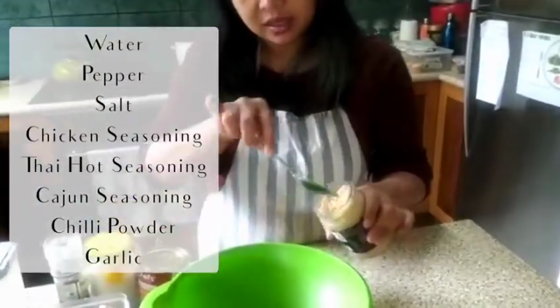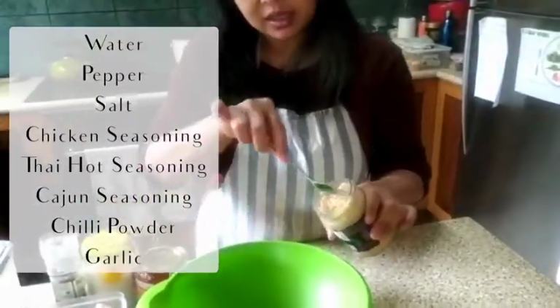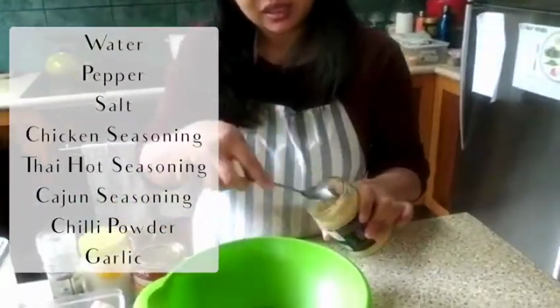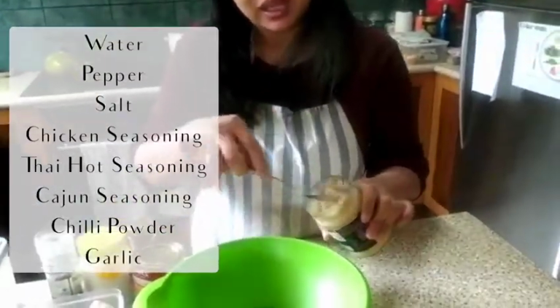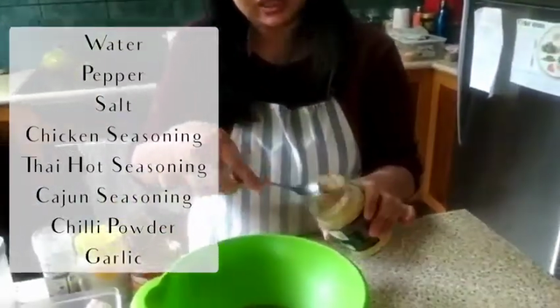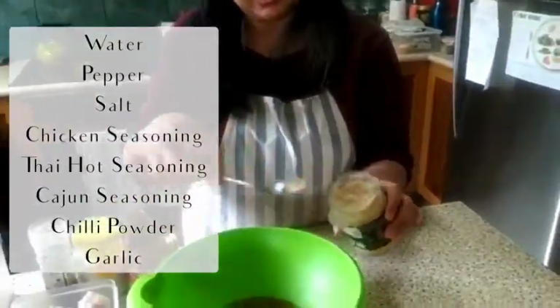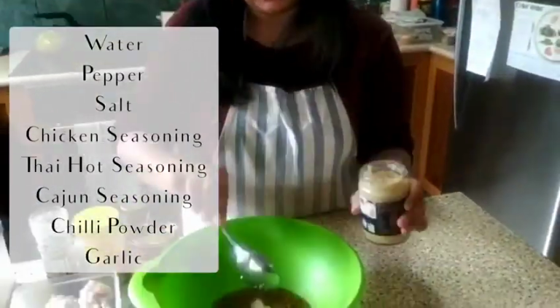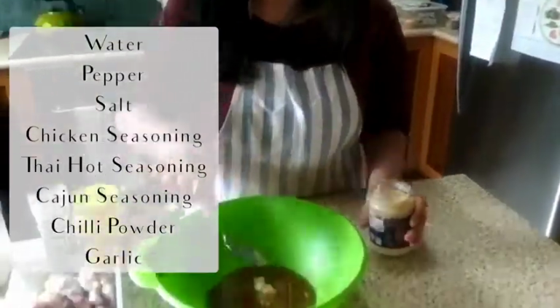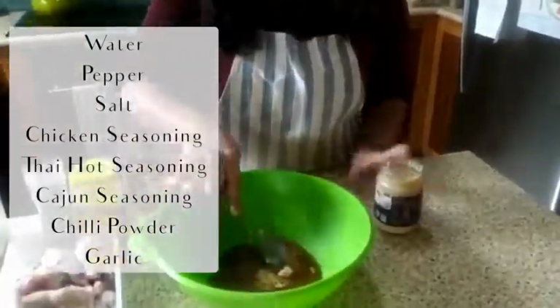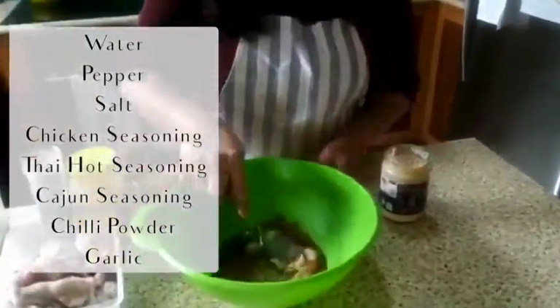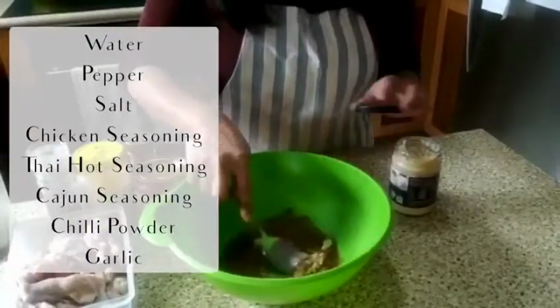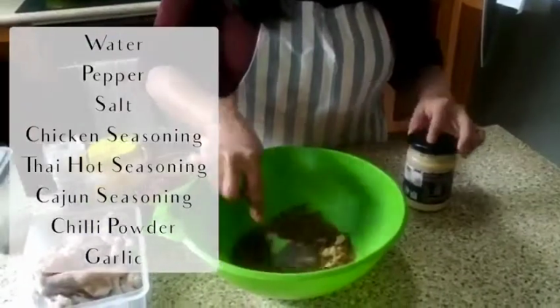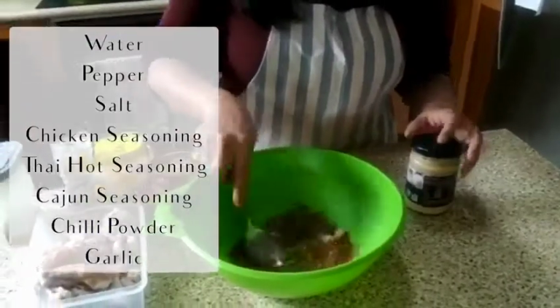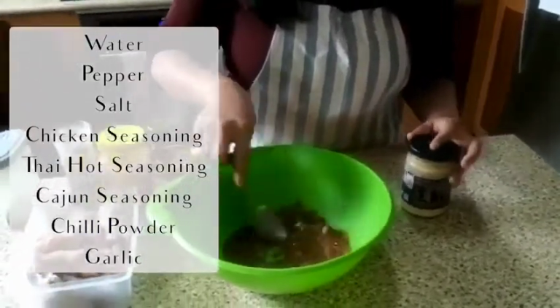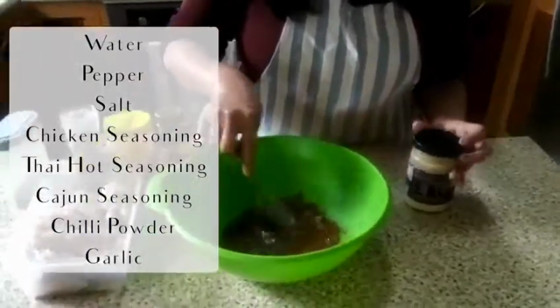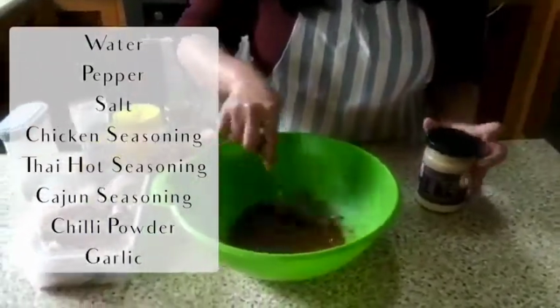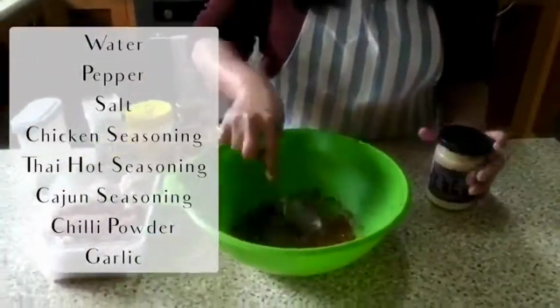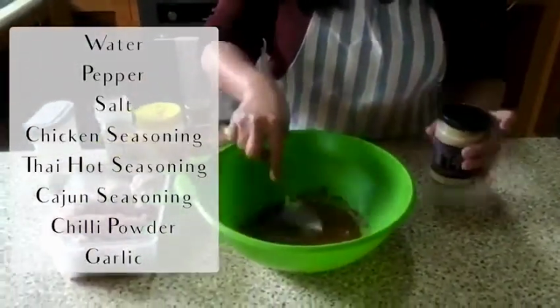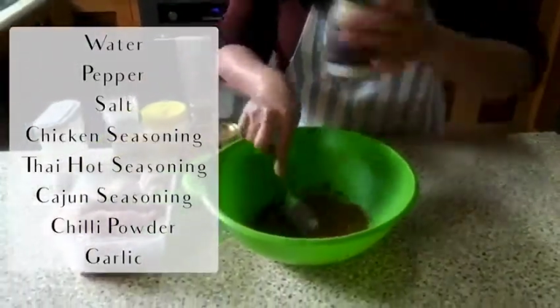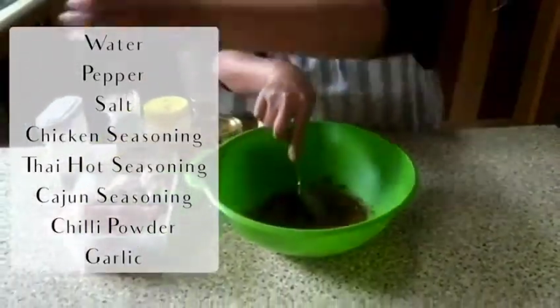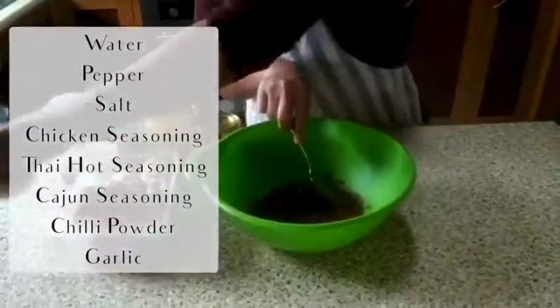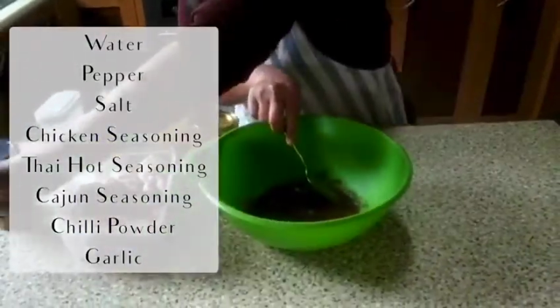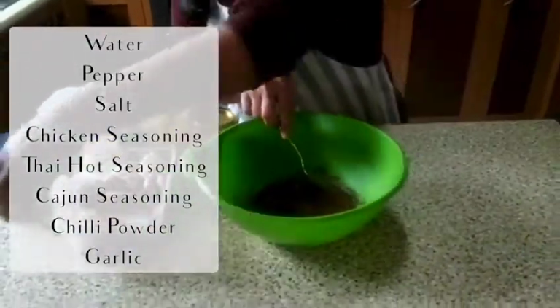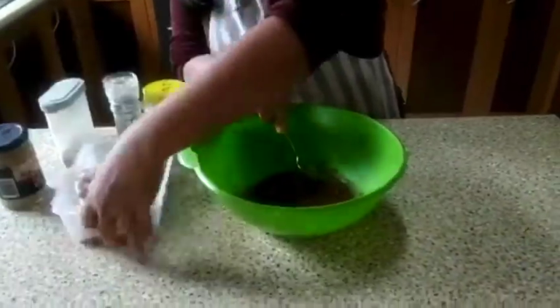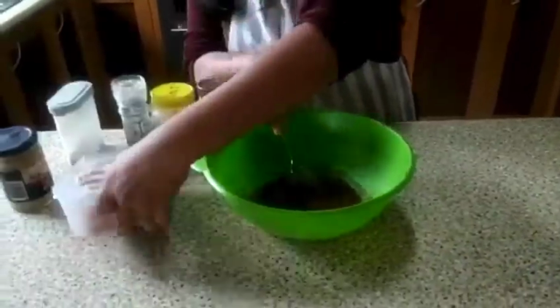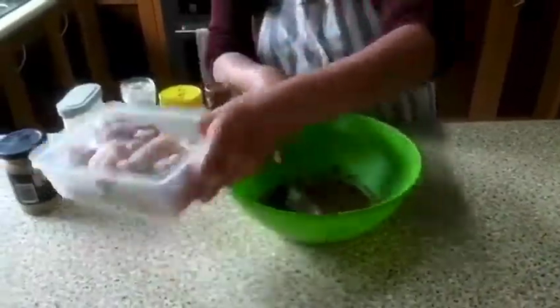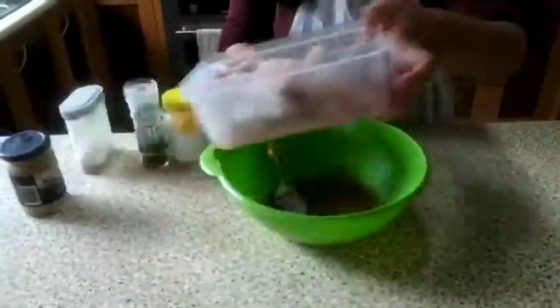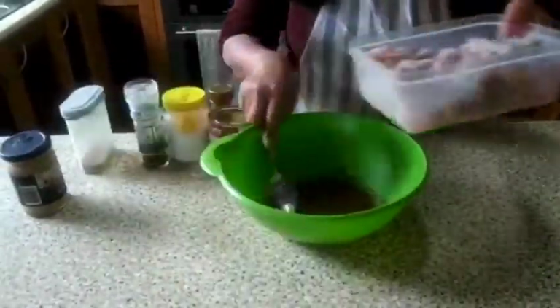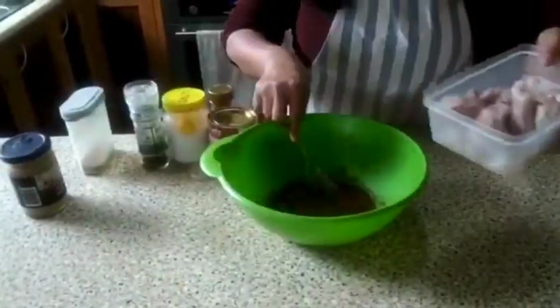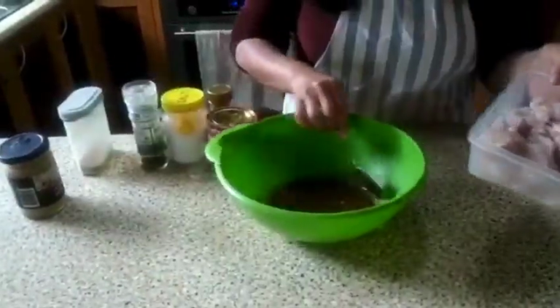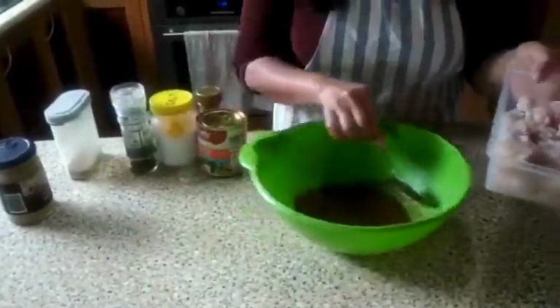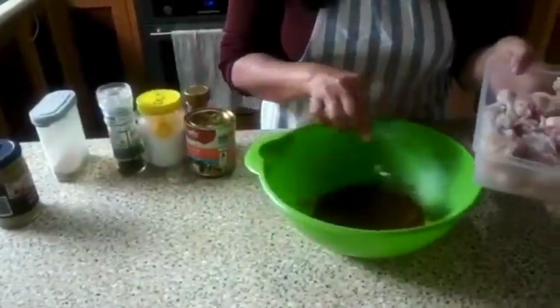Mix them up, and marinate the chicken wings for at least 2 hours.